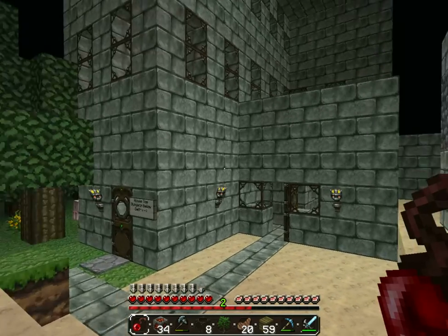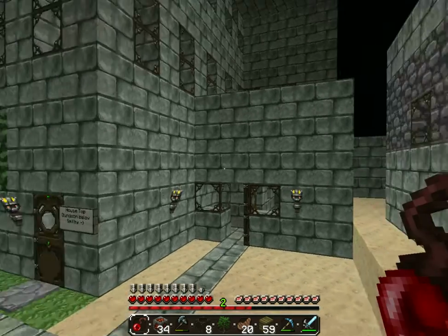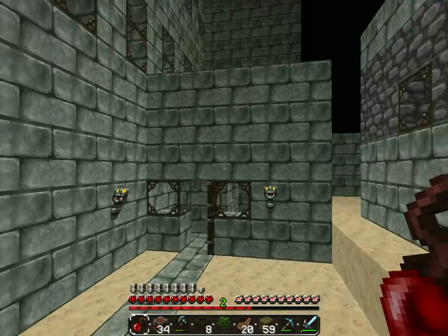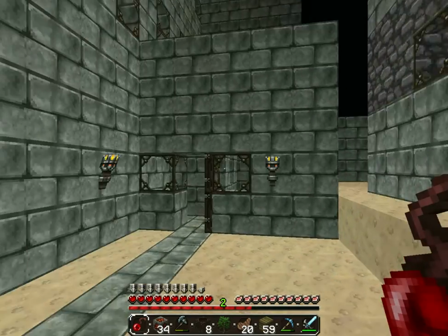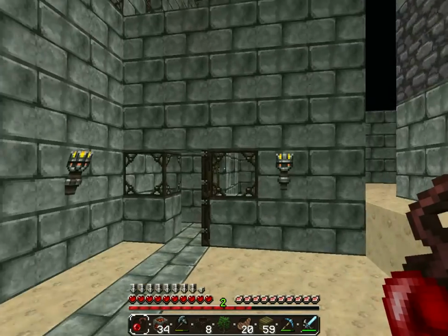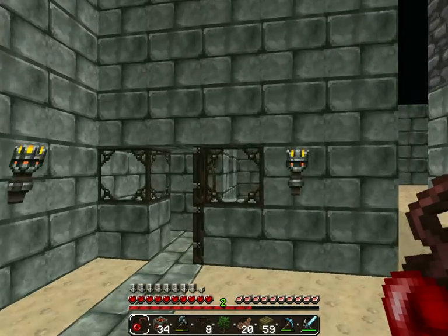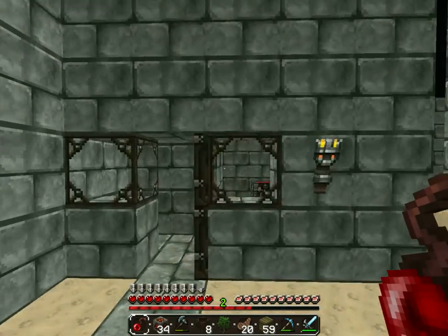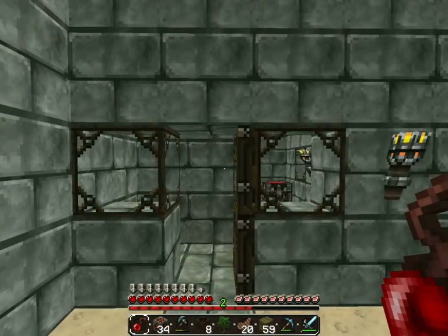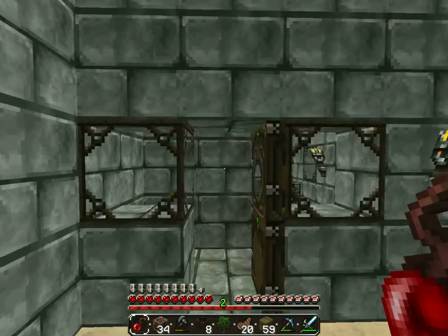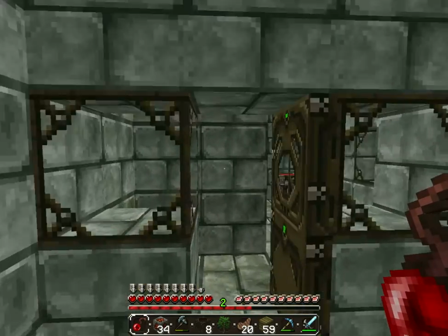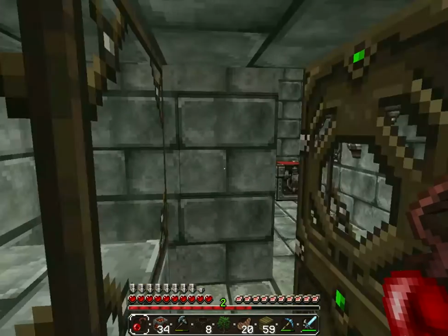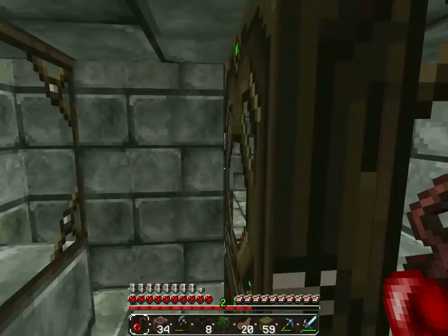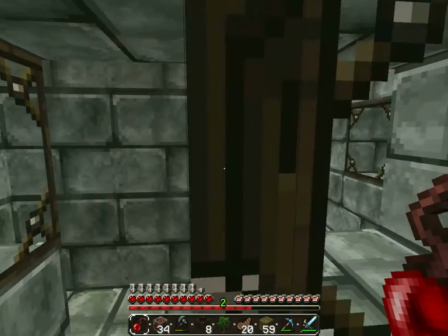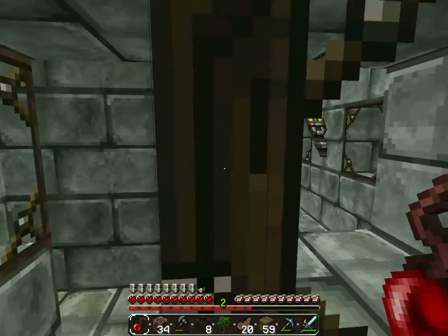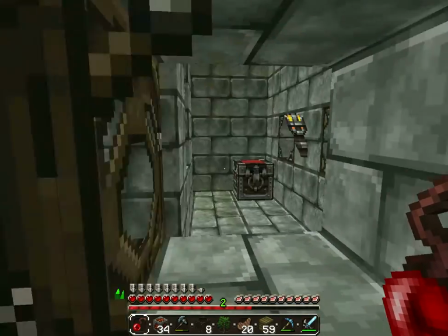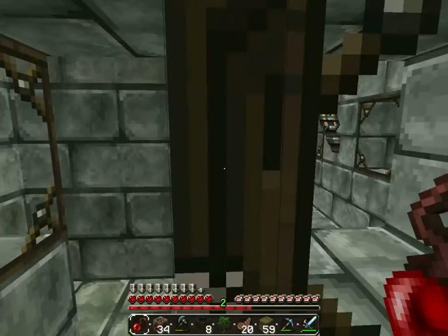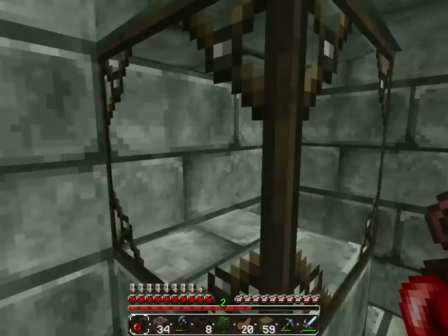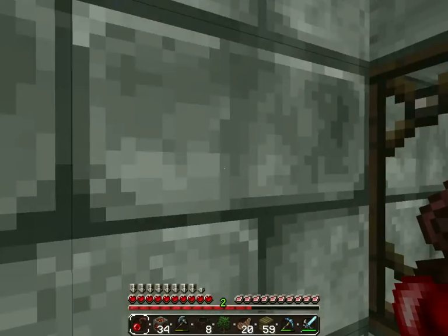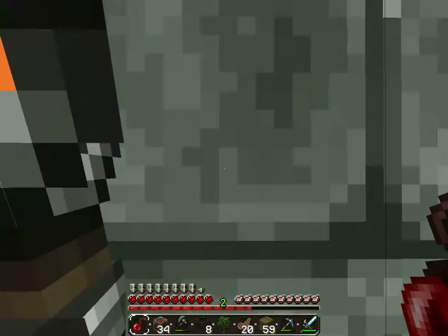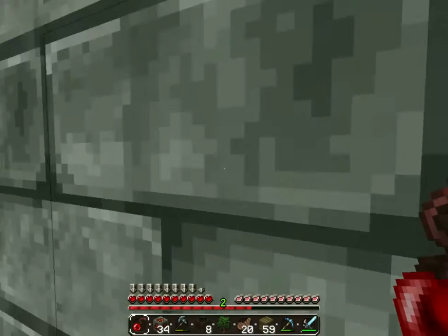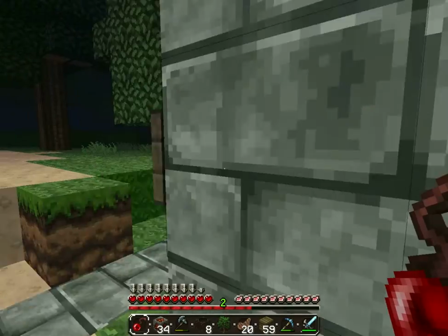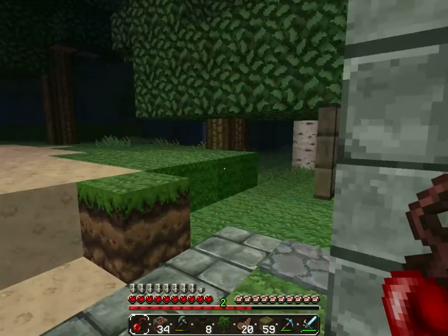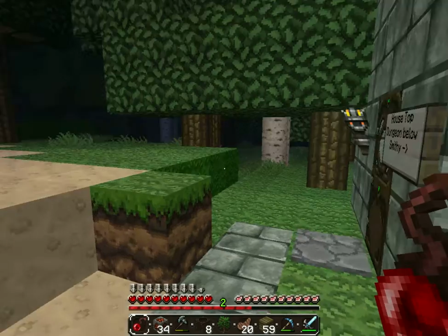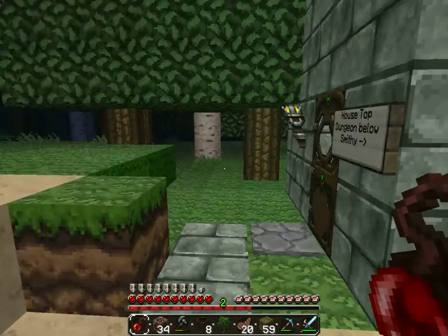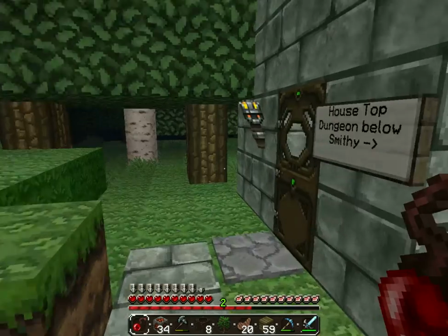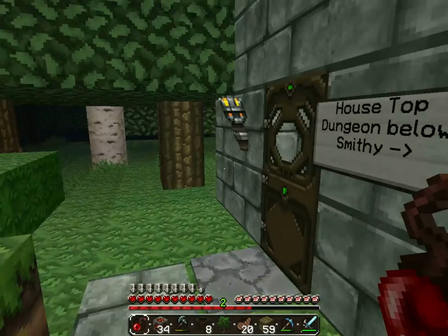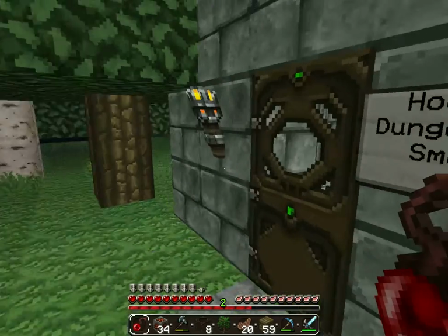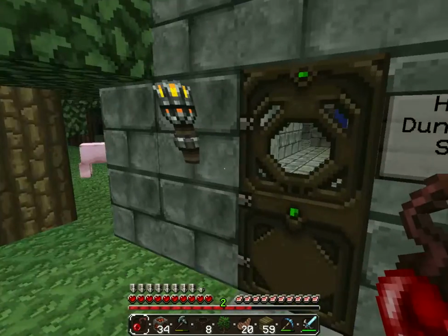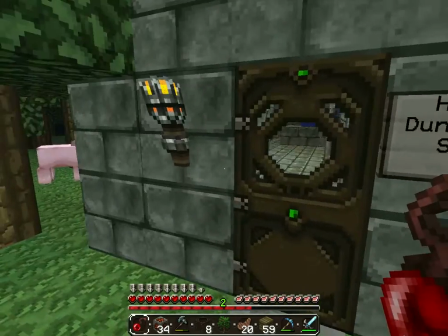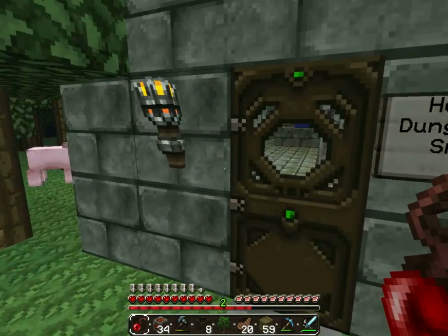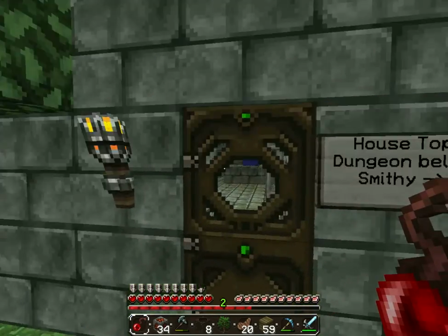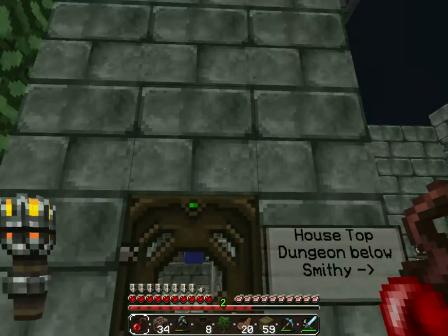Here we have a smithy where I keep all my materials. Here I have the entrance to my mansion.